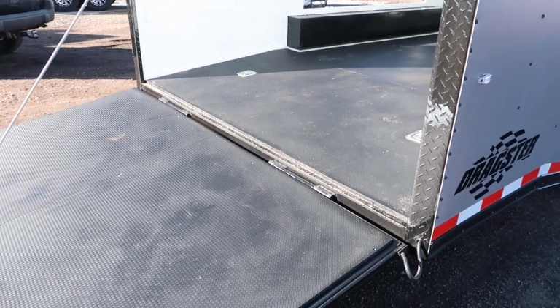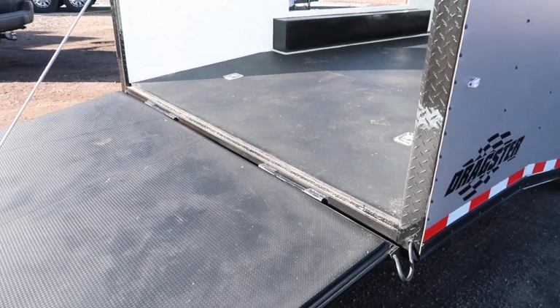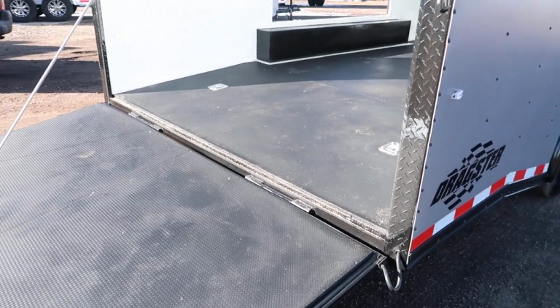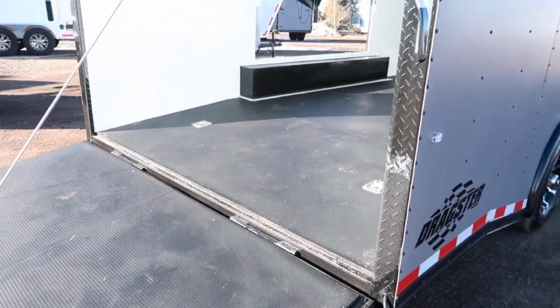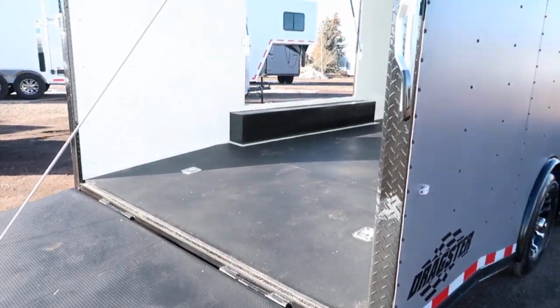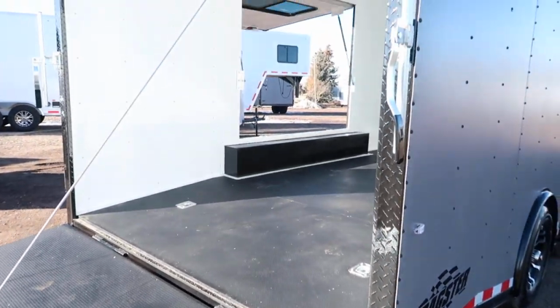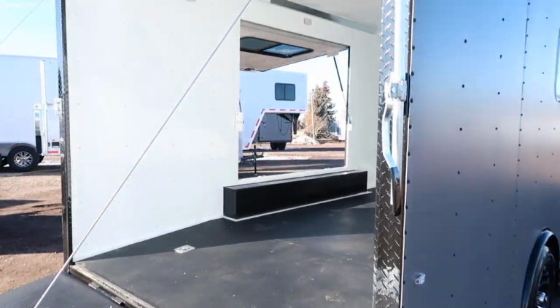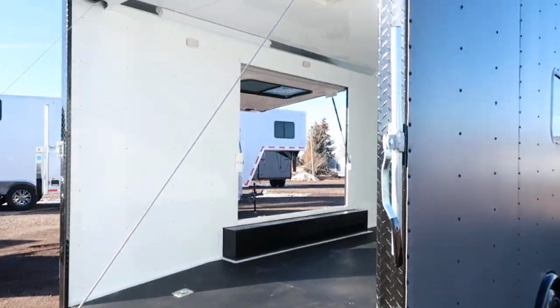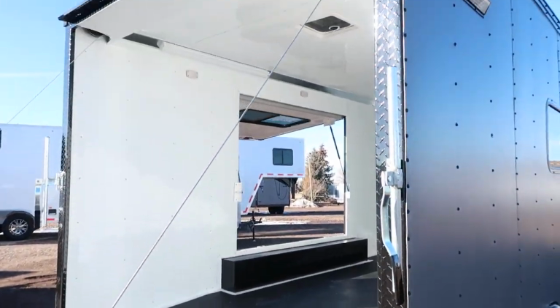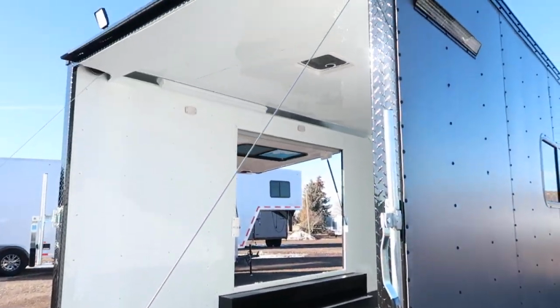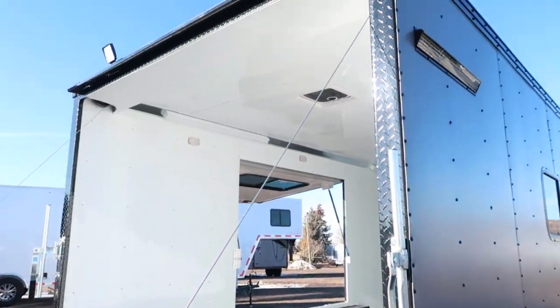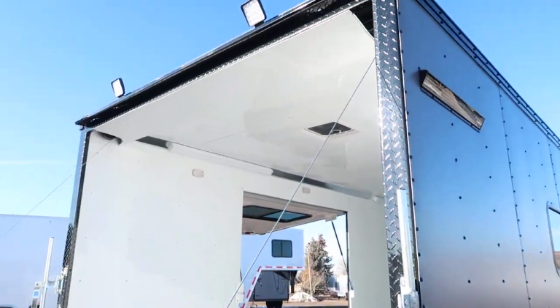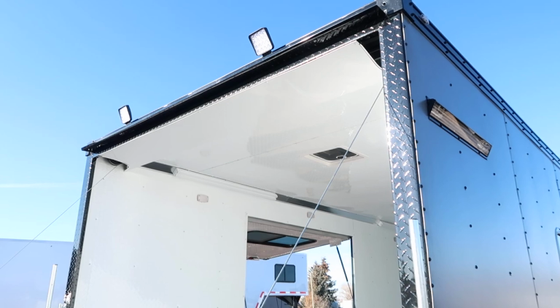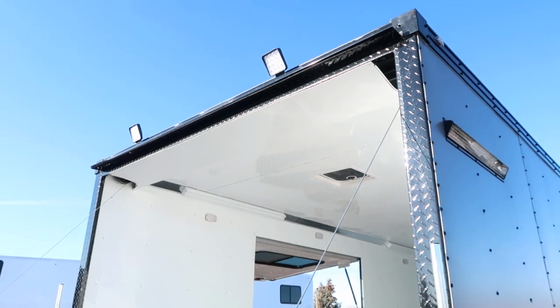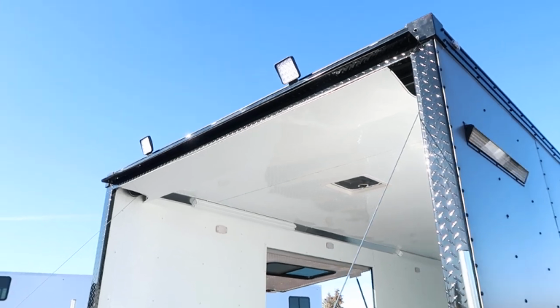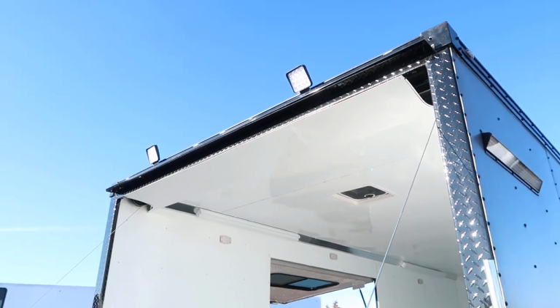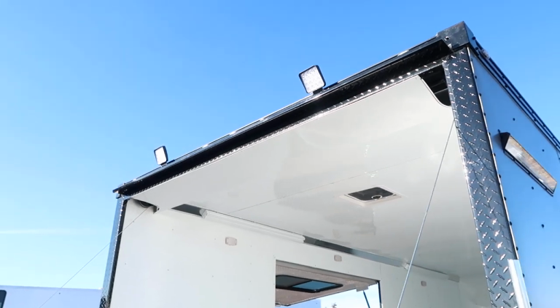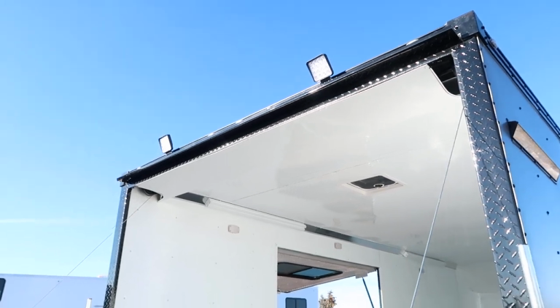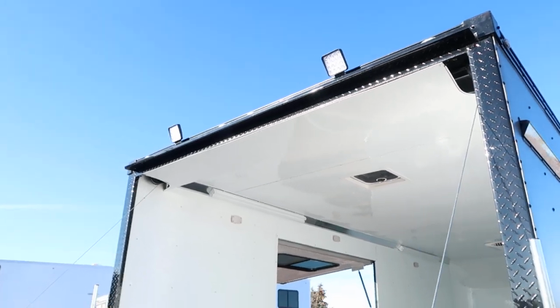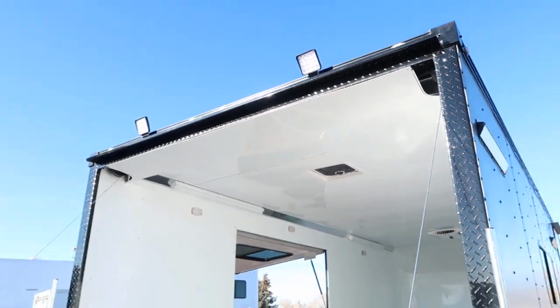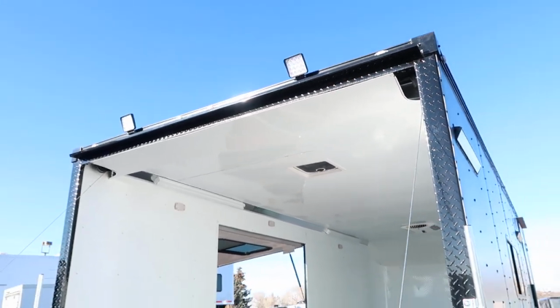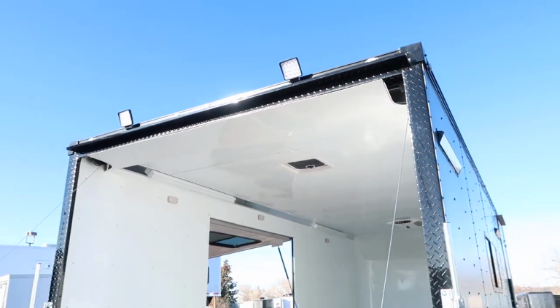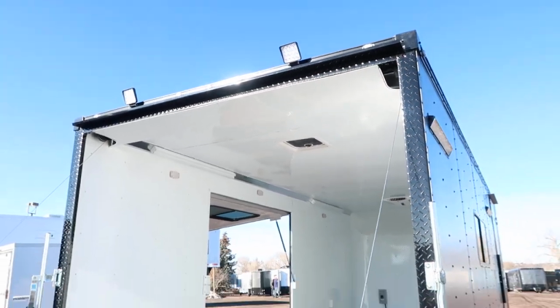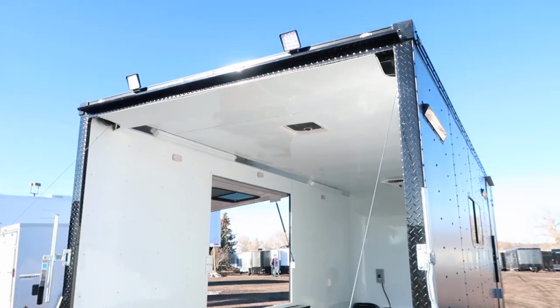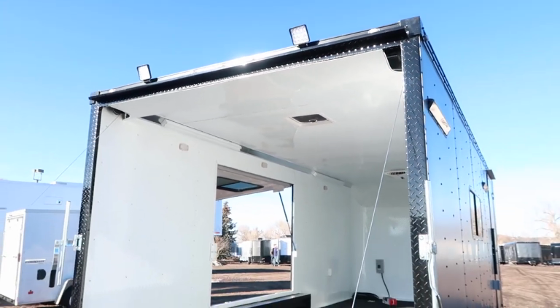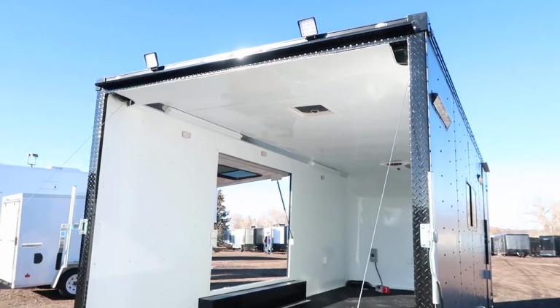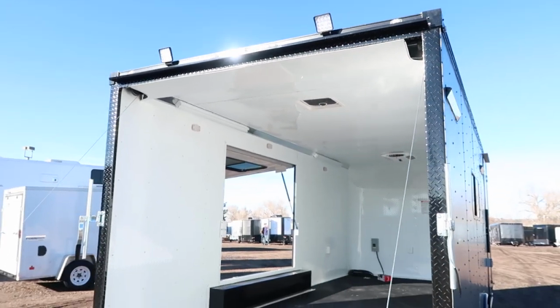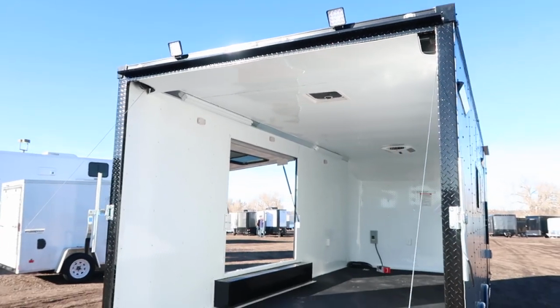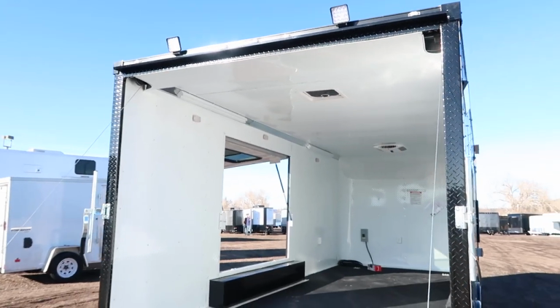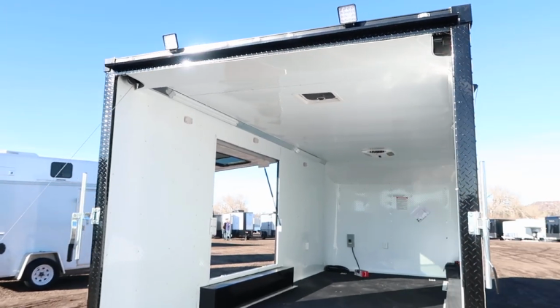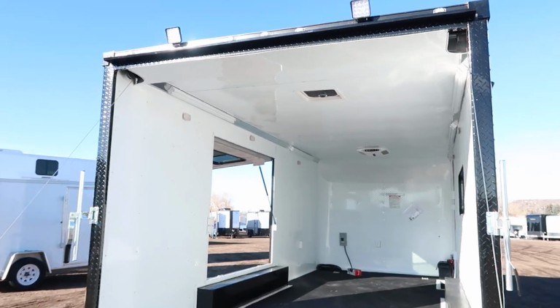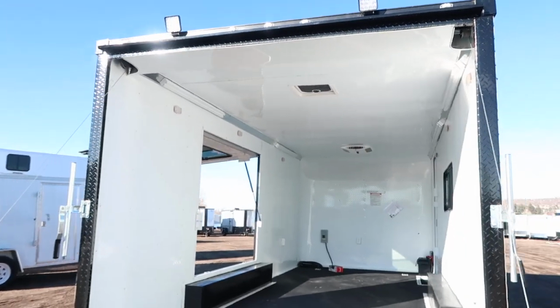You also have the really cool black diamond plate wrap around the rear door jamb. Two LED spotlights here as well for load light — load and unload at night.